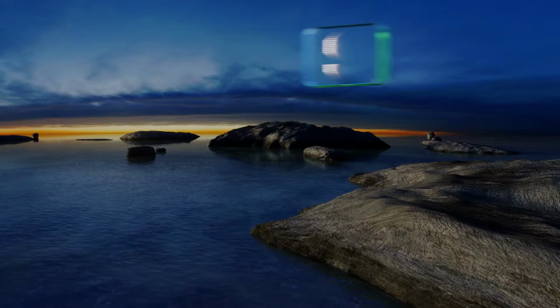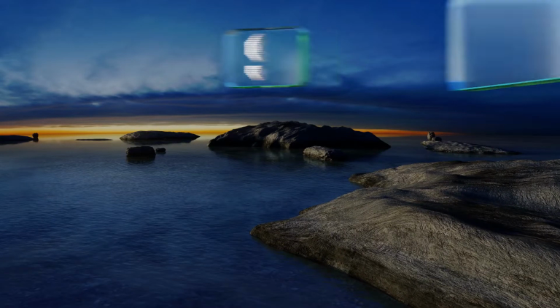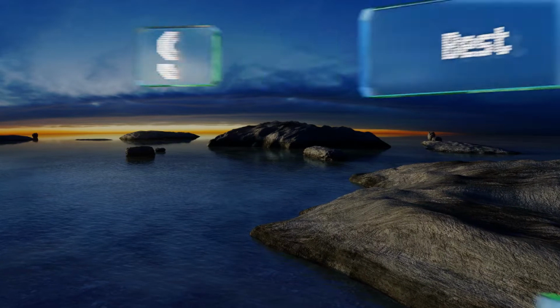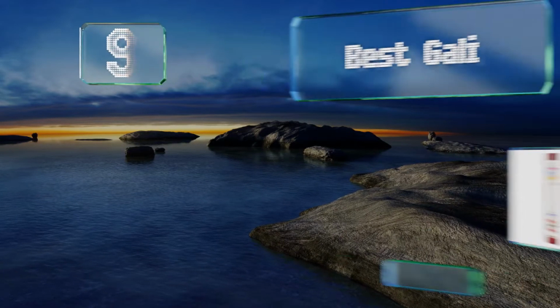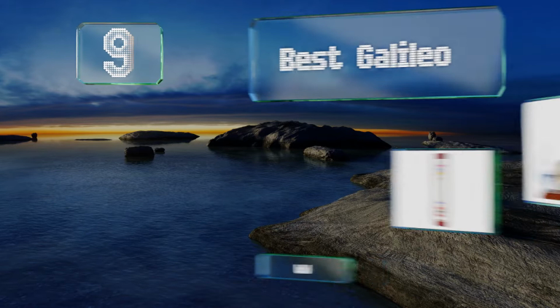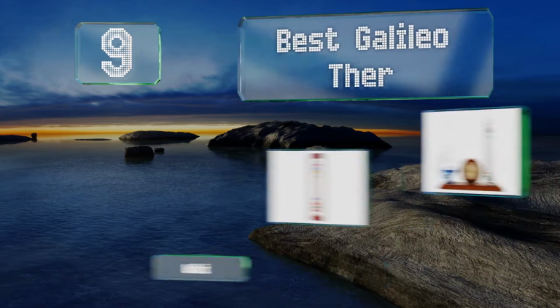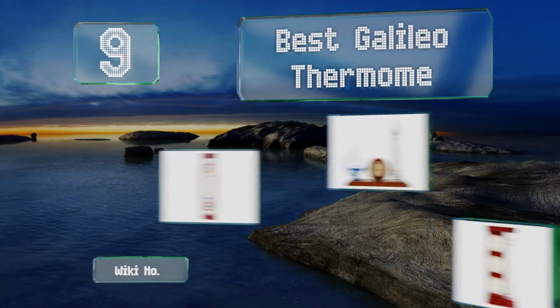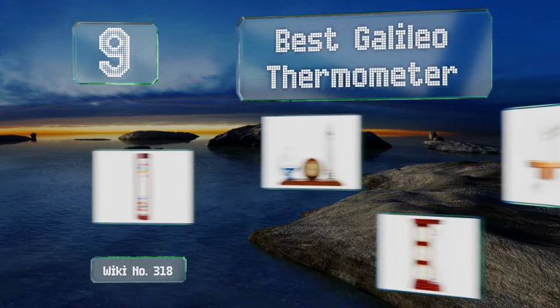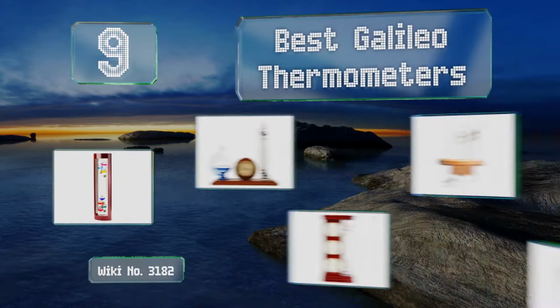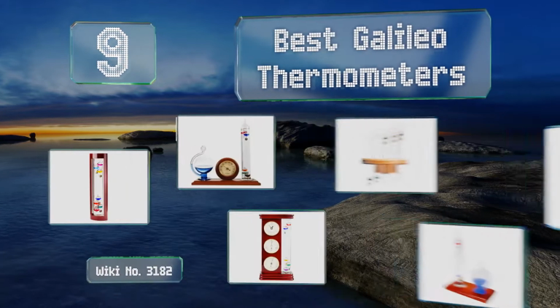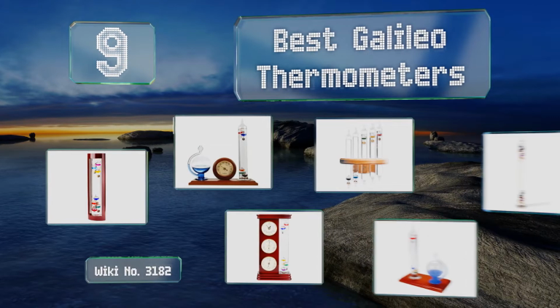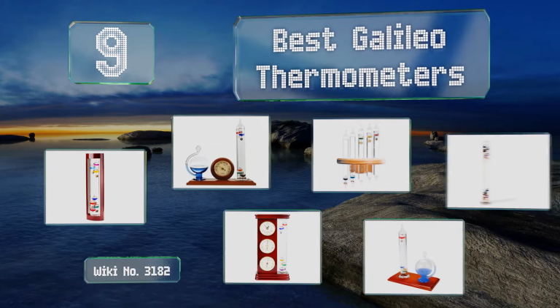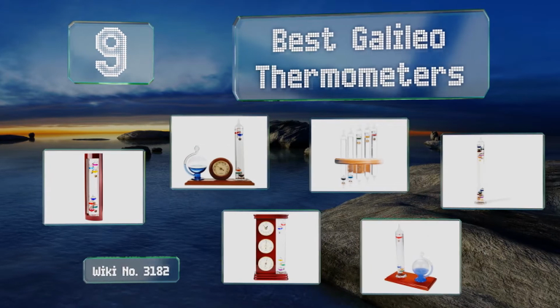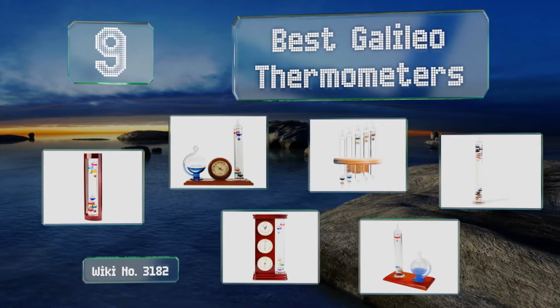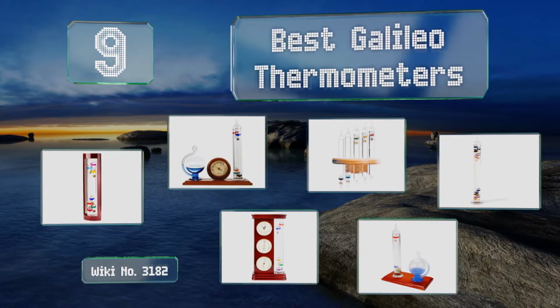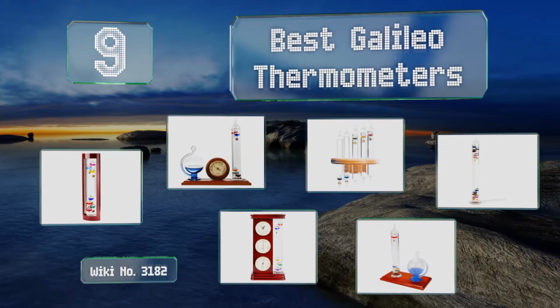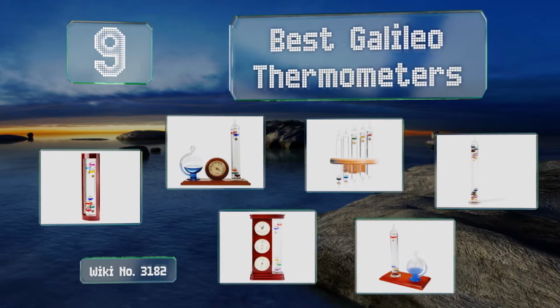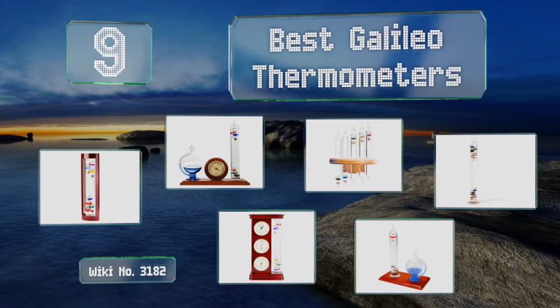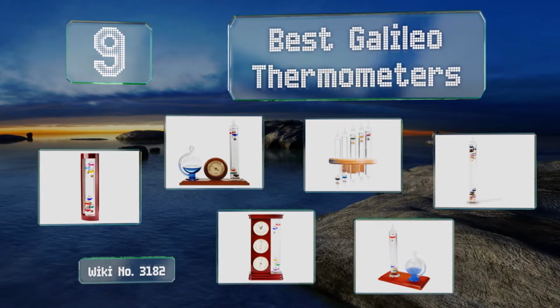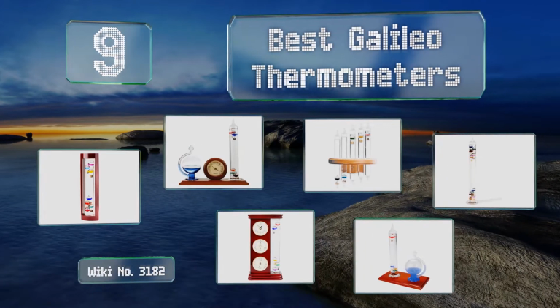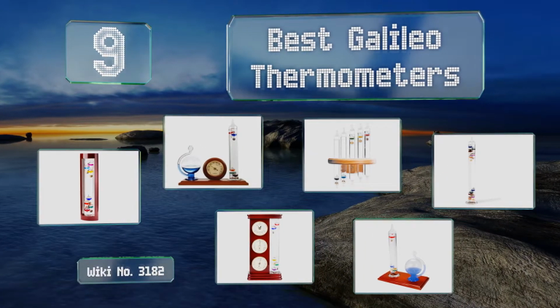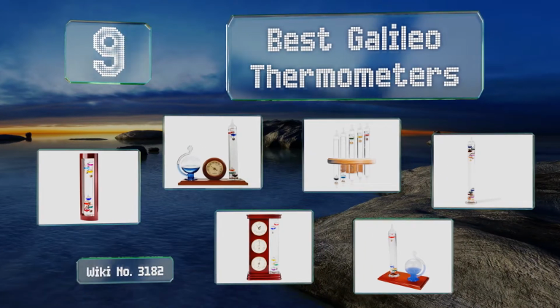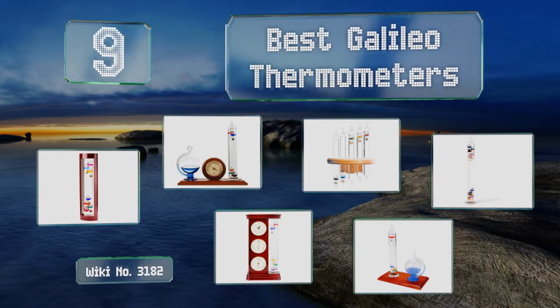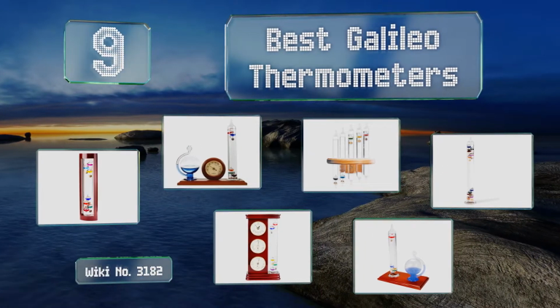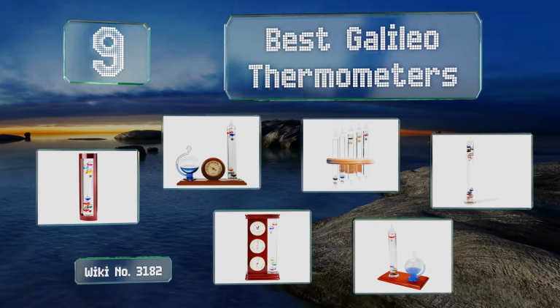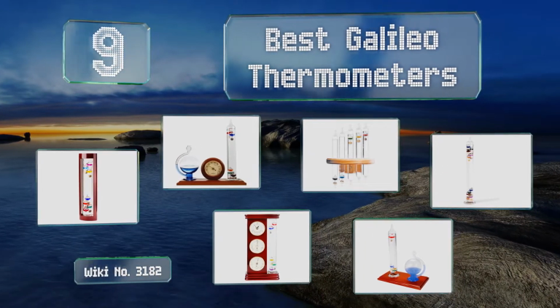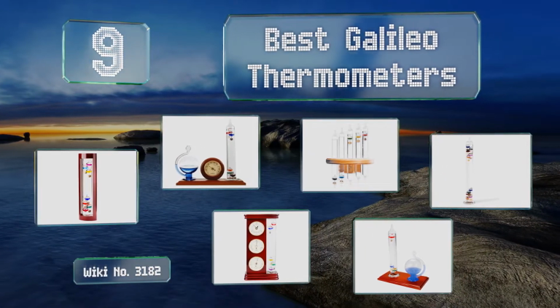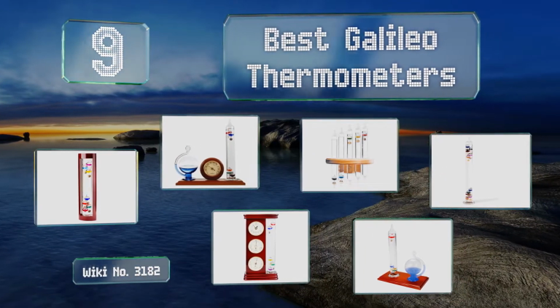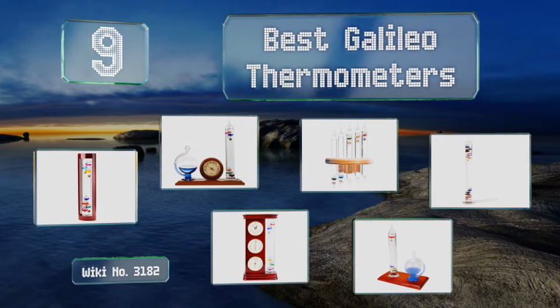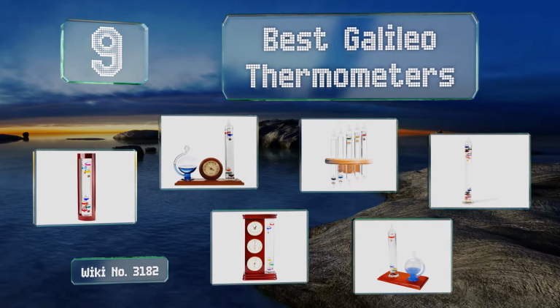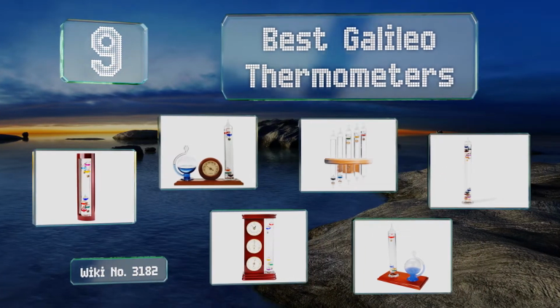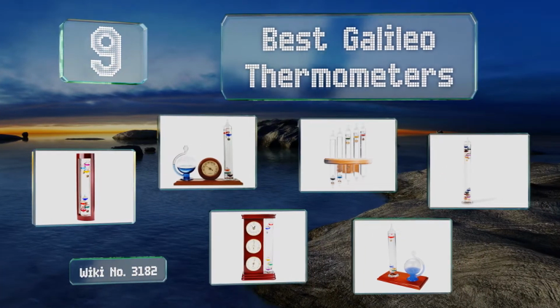EasyVid presents the nine best Galileo thermometers. Let's get started with the list.